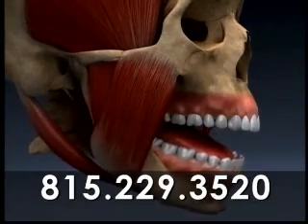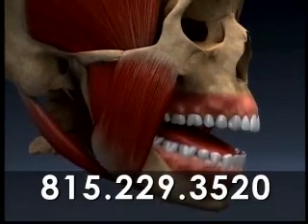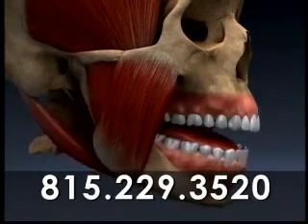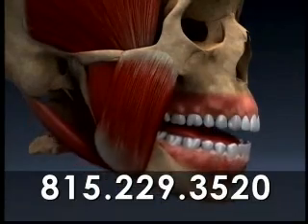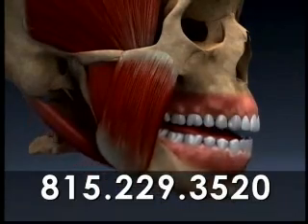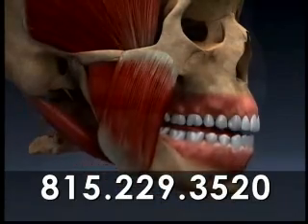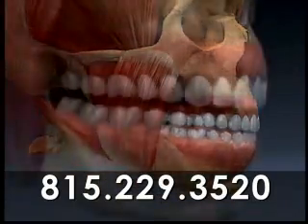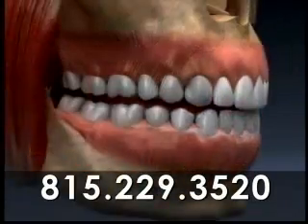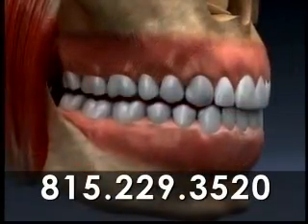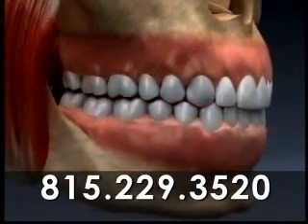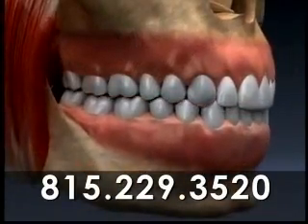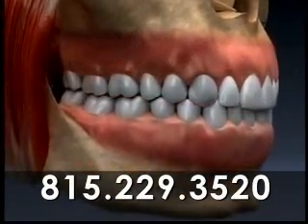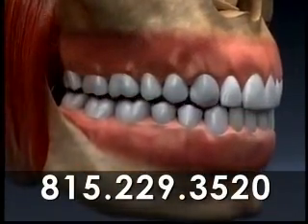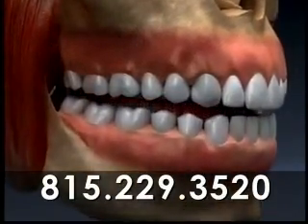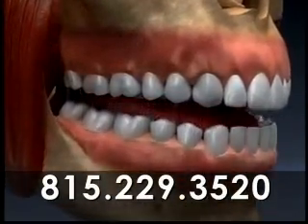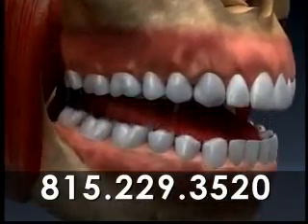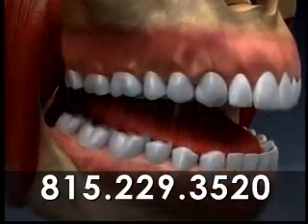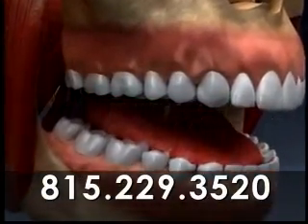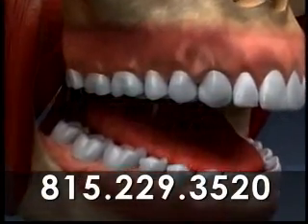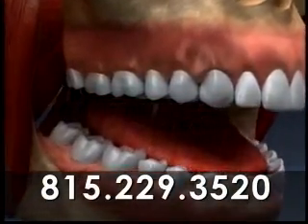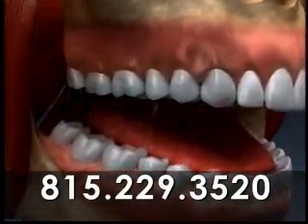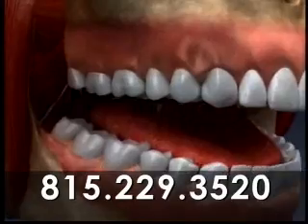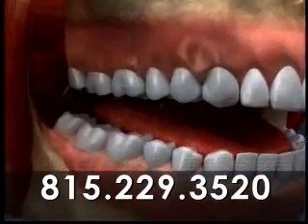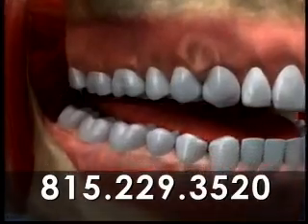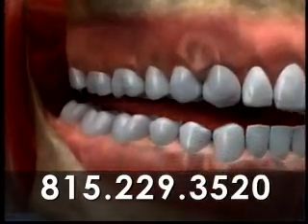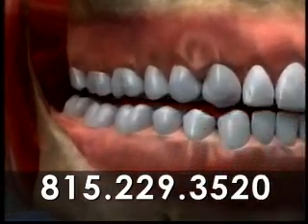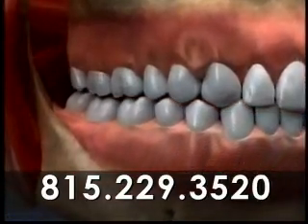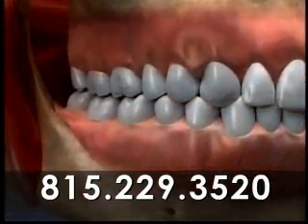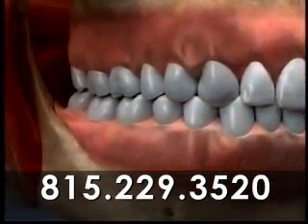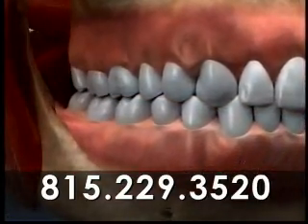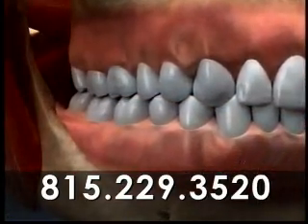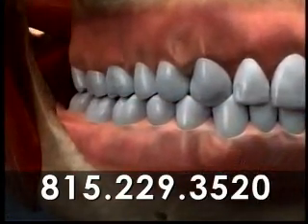The upper teeth mesh neatly with the lower teeth, and the outsides of the upper teeth slightly overlap the outsides of the lower teeth.